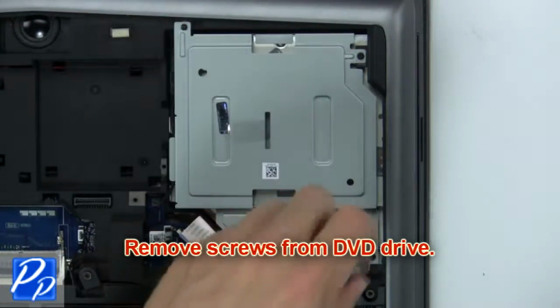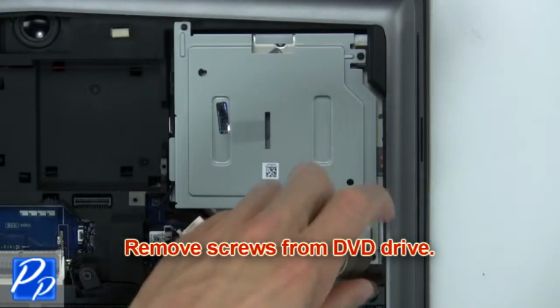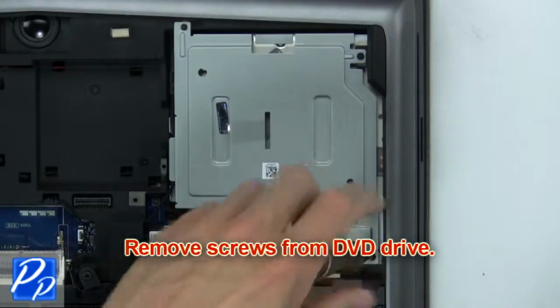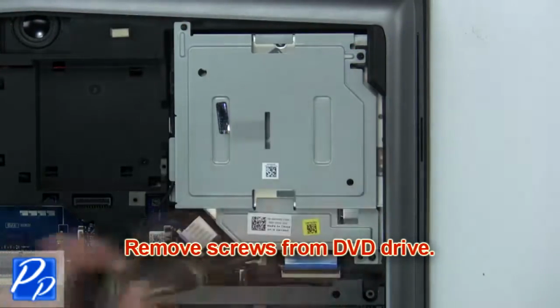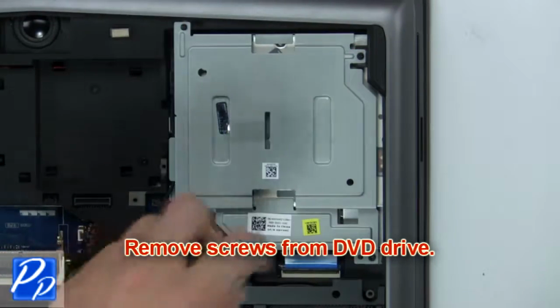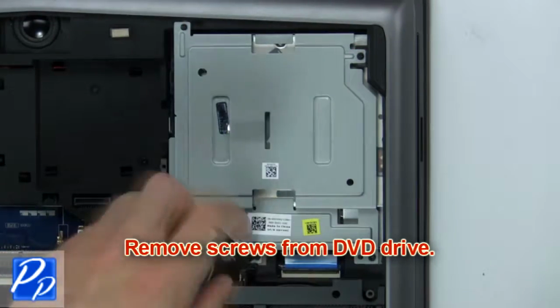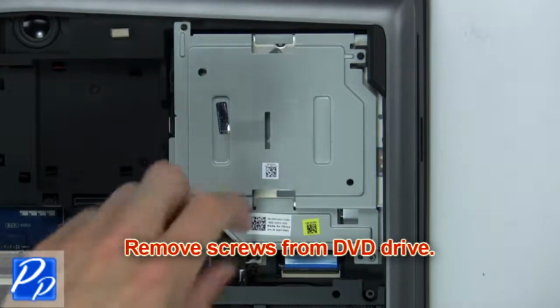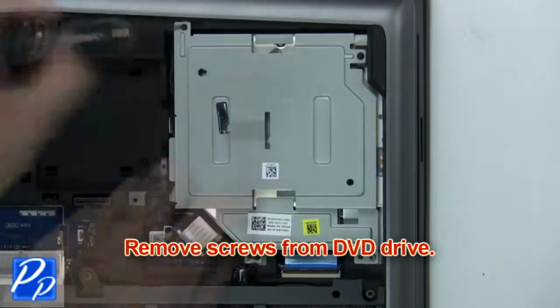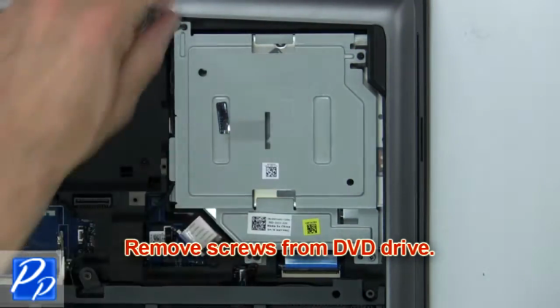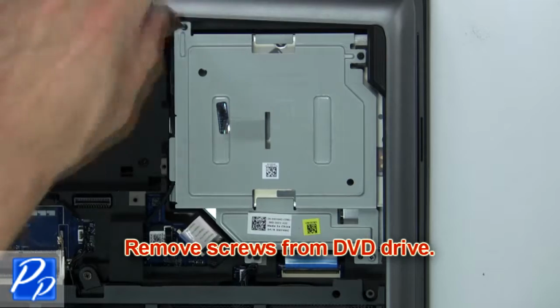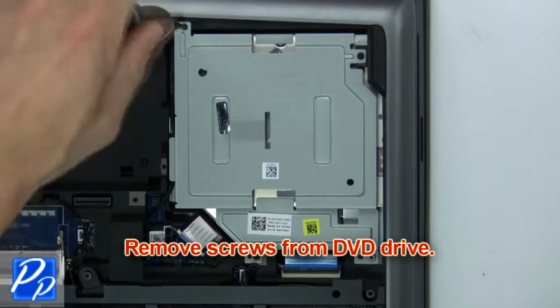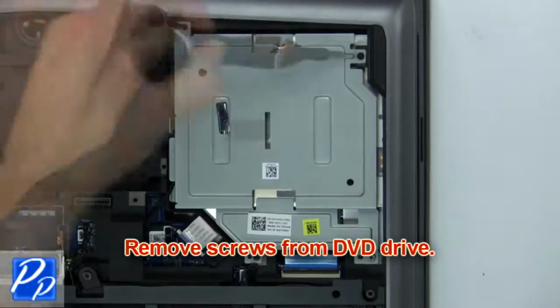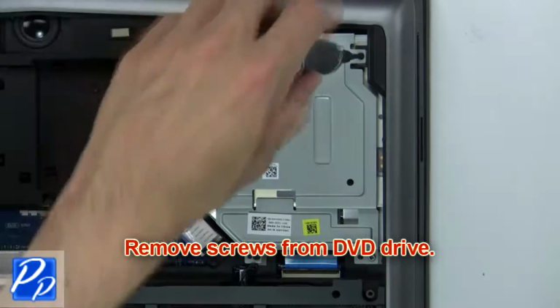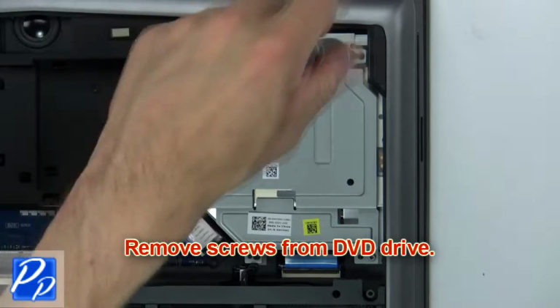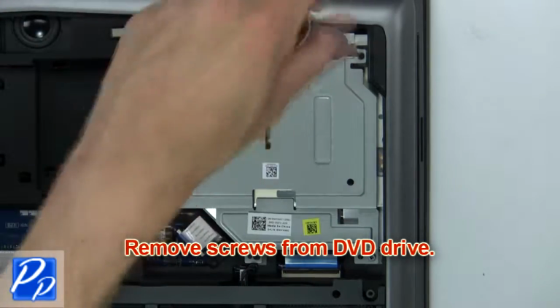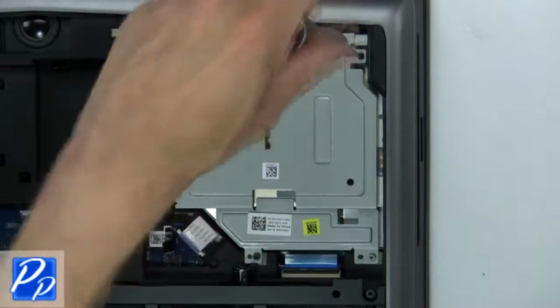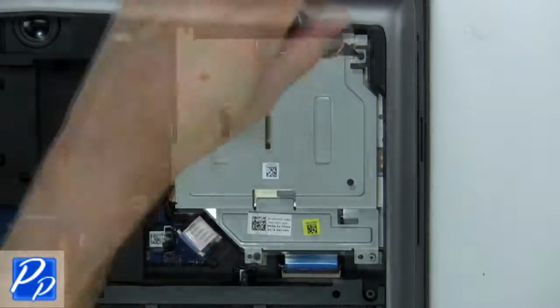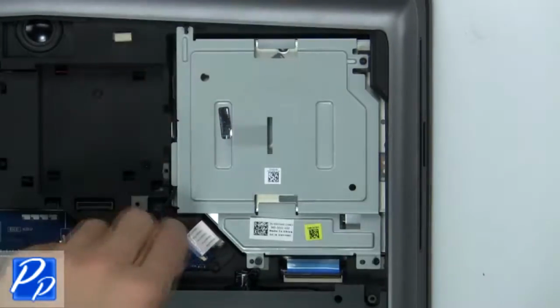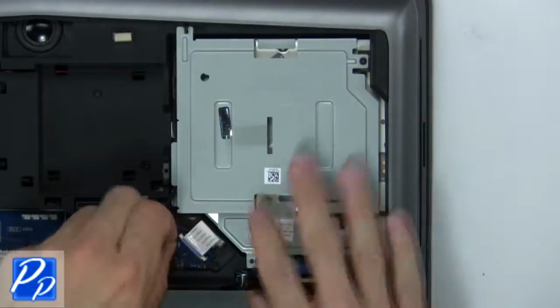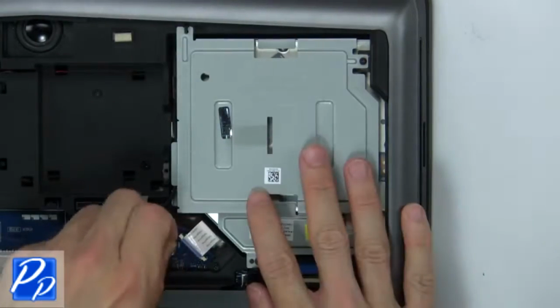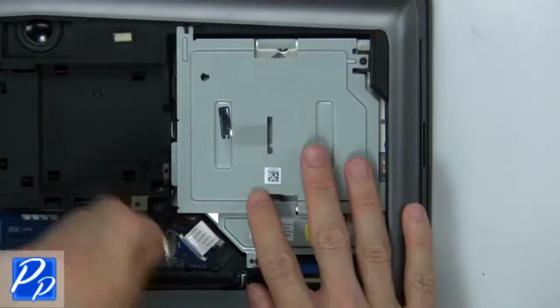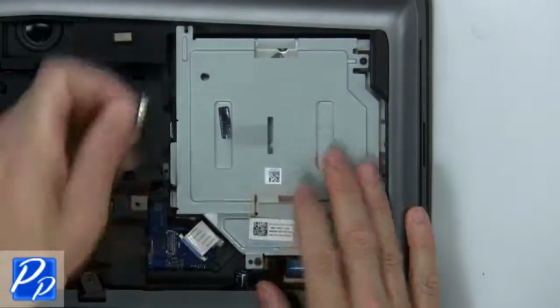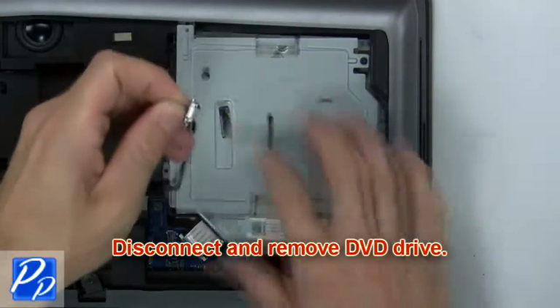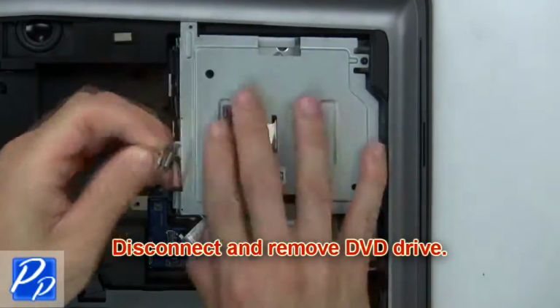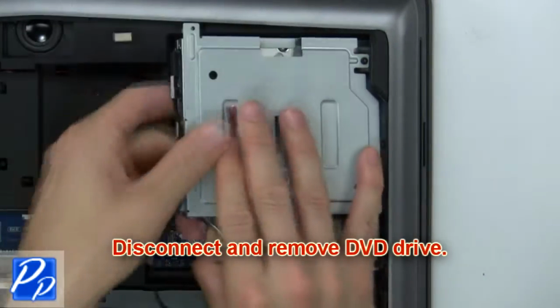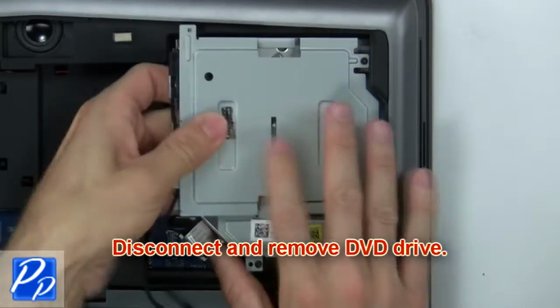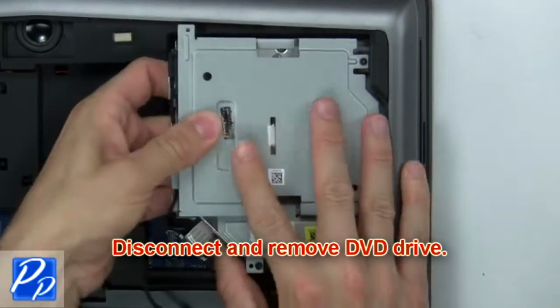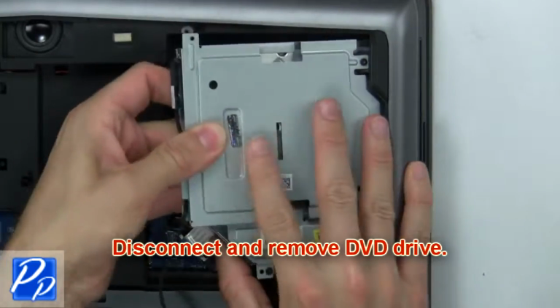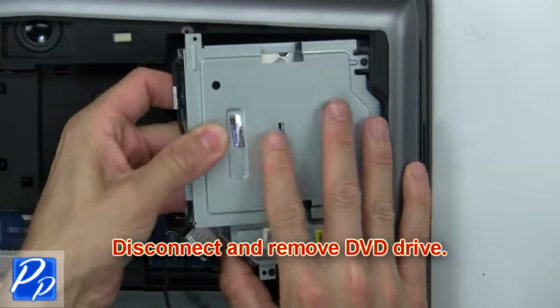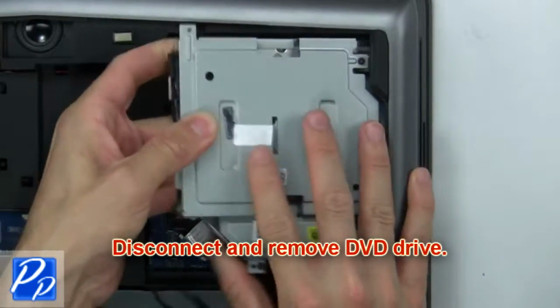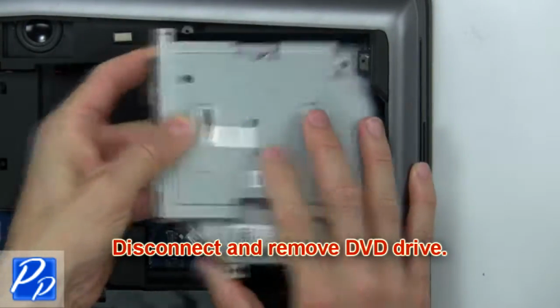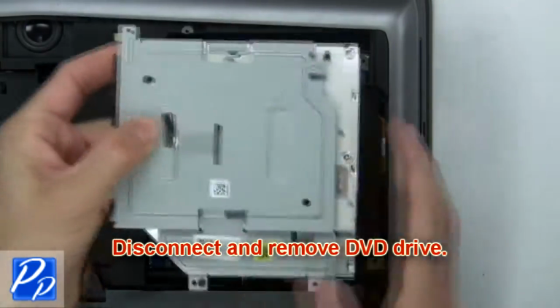Now remove the screws from the DVD drive, then disconnect and remove the DVD drive.